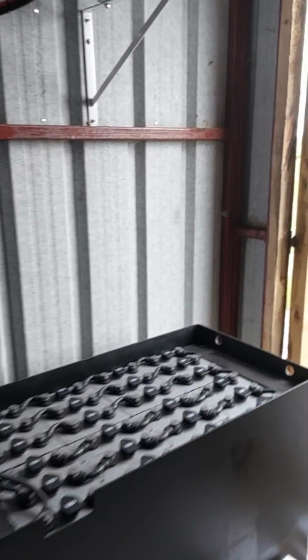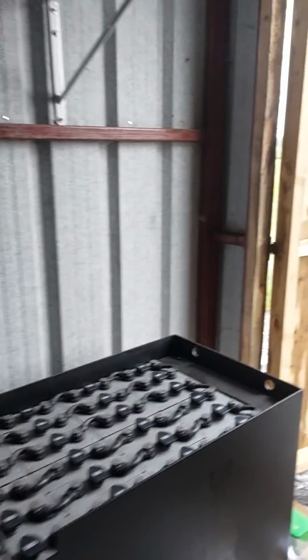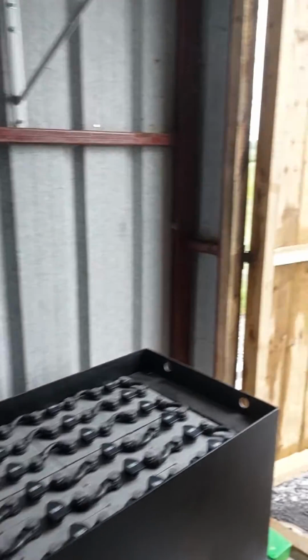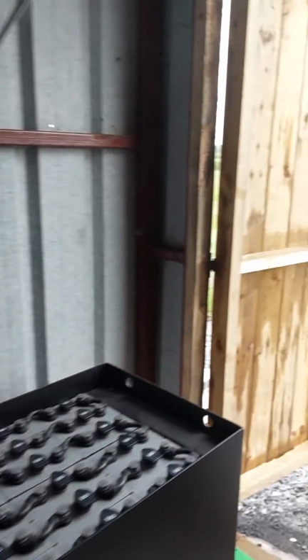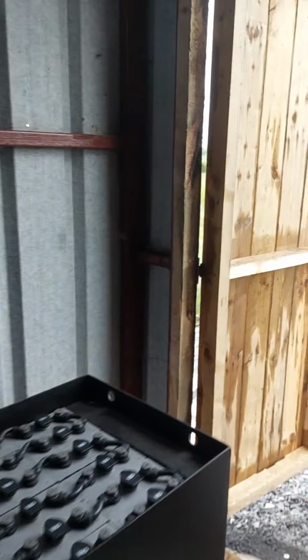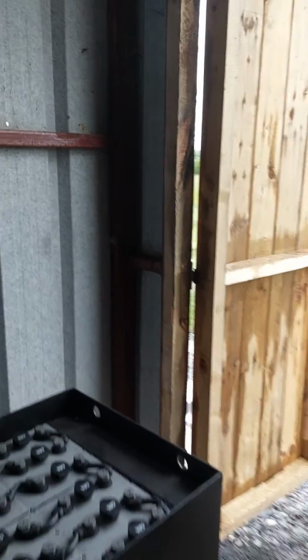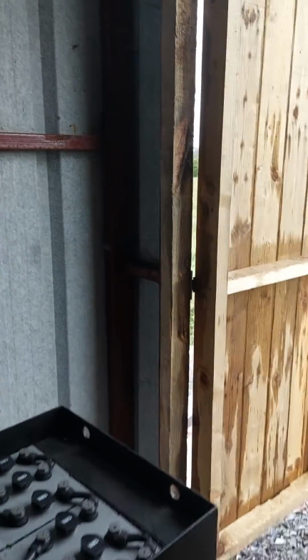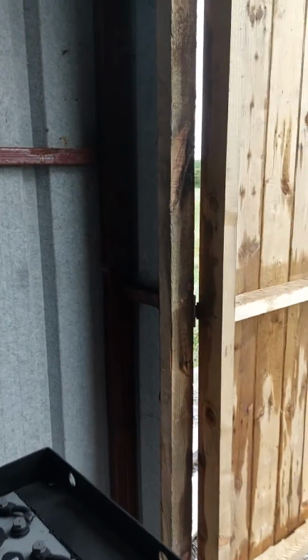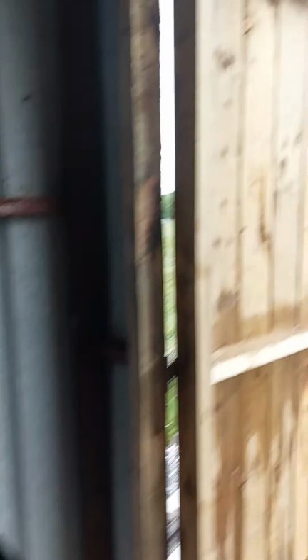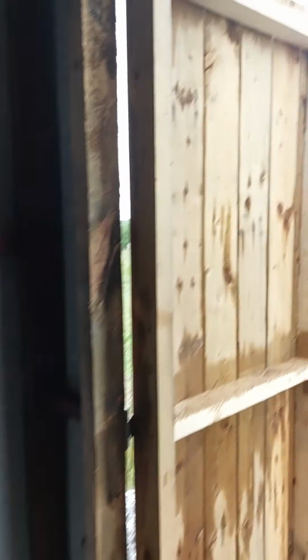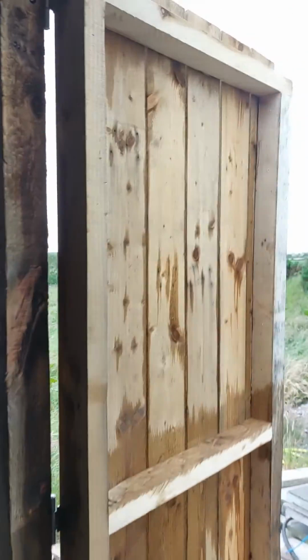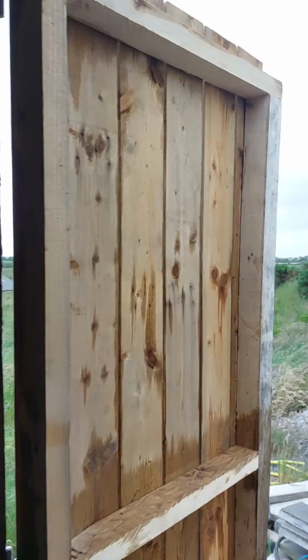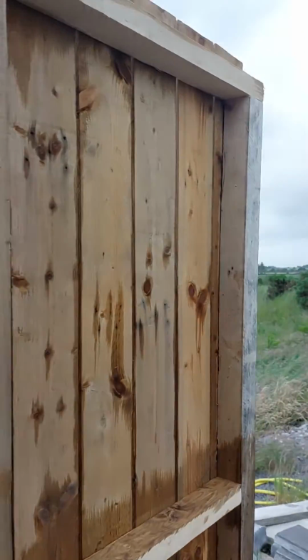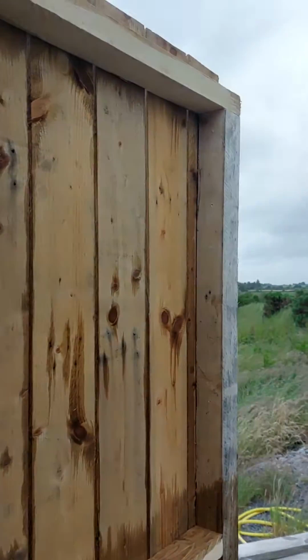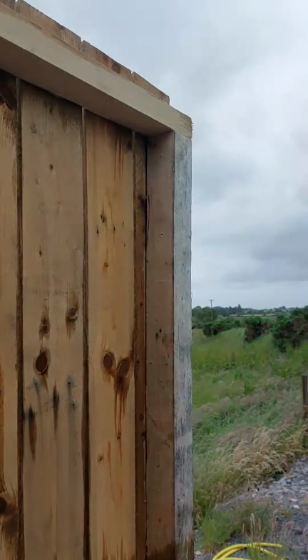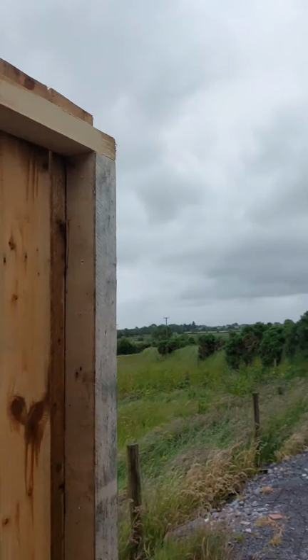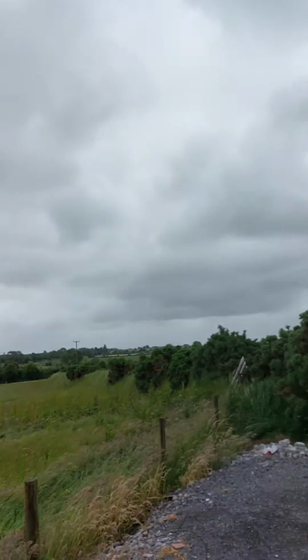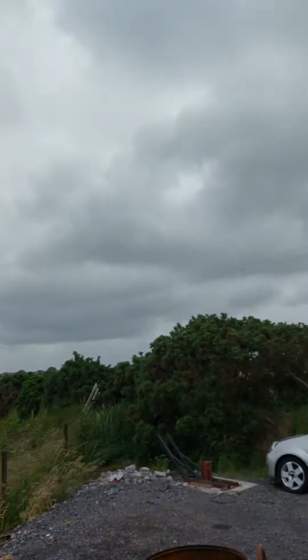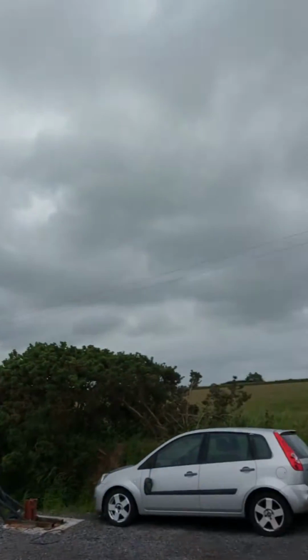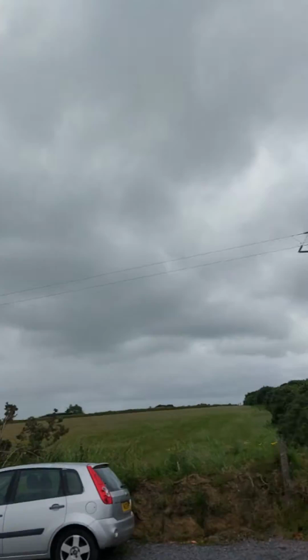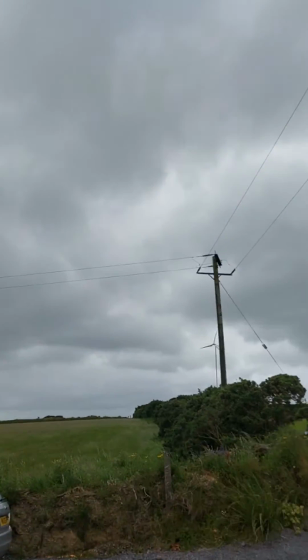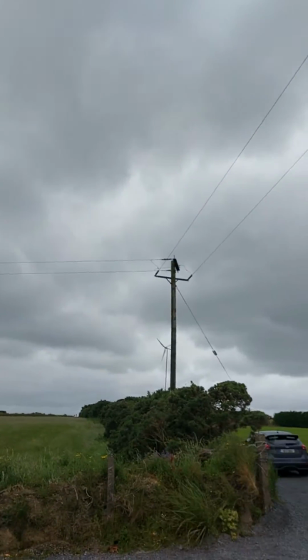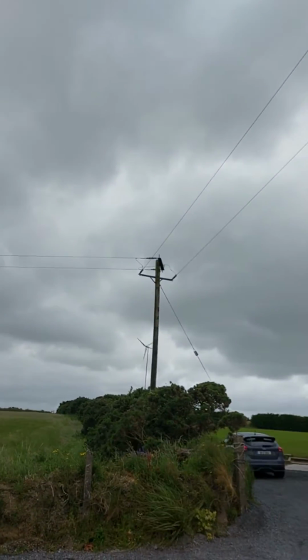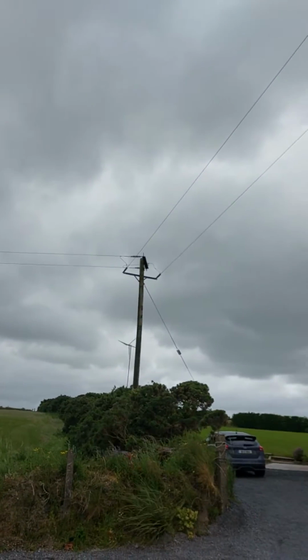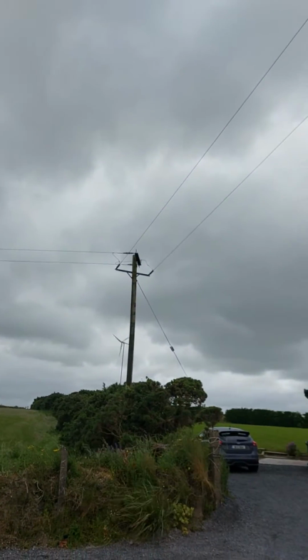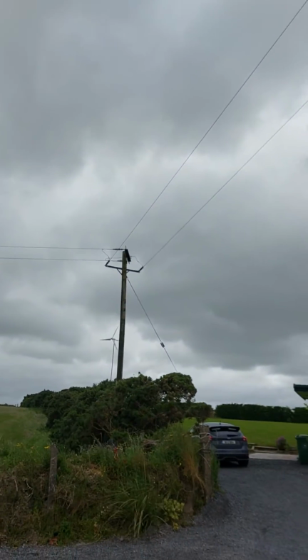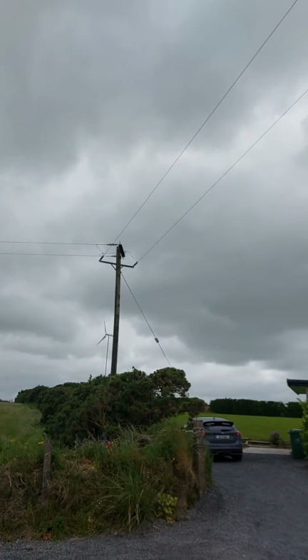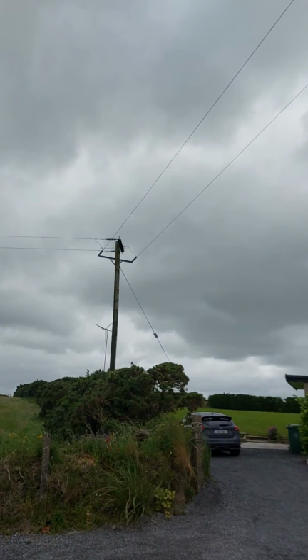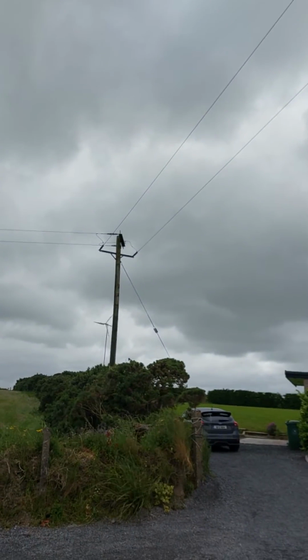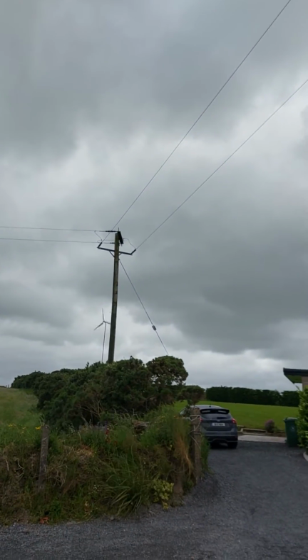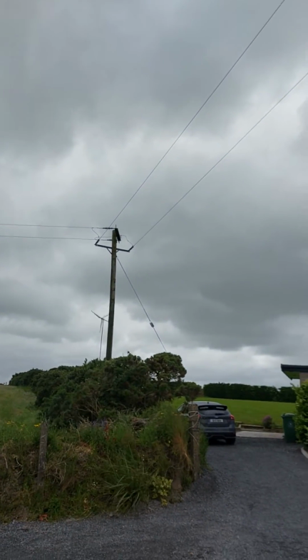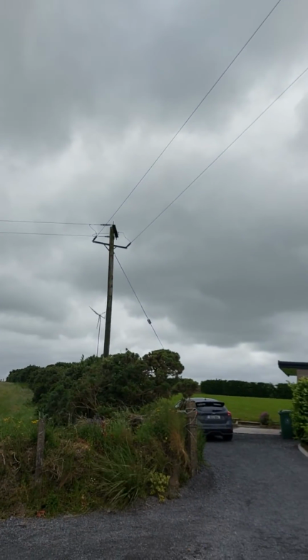And this is the turbine up here — there it is.